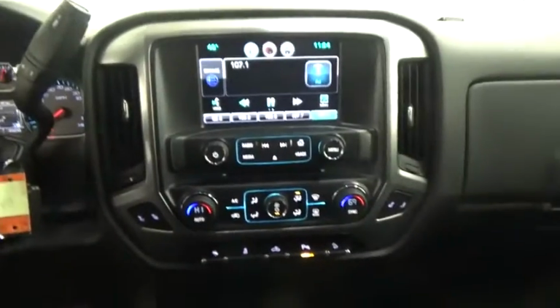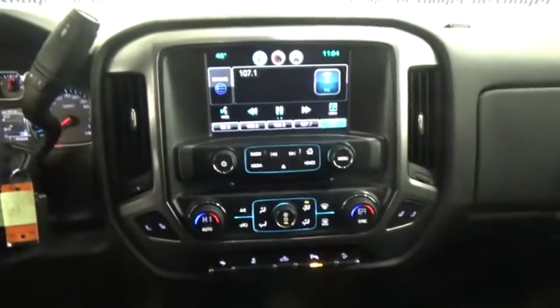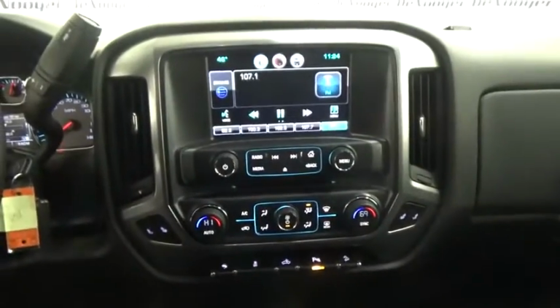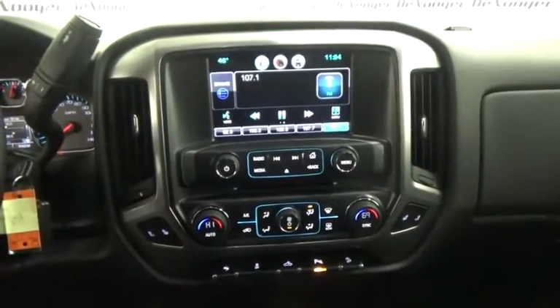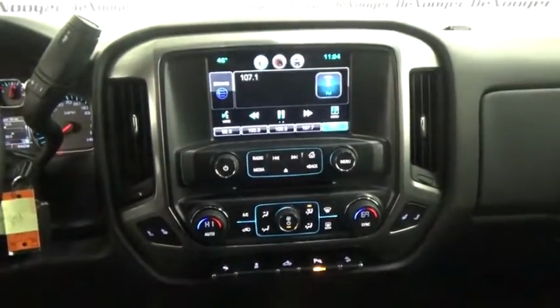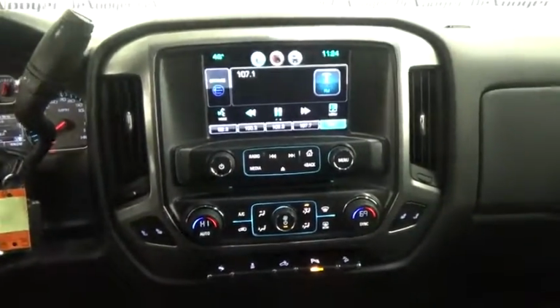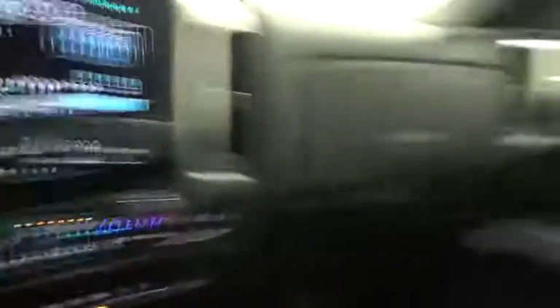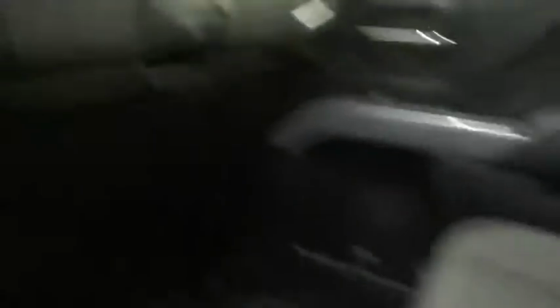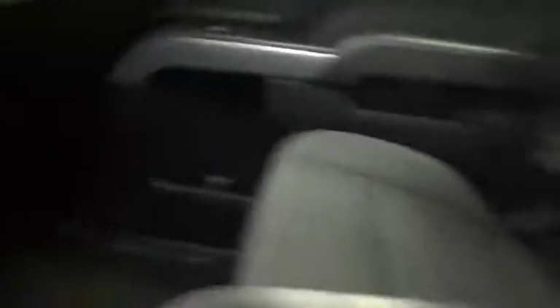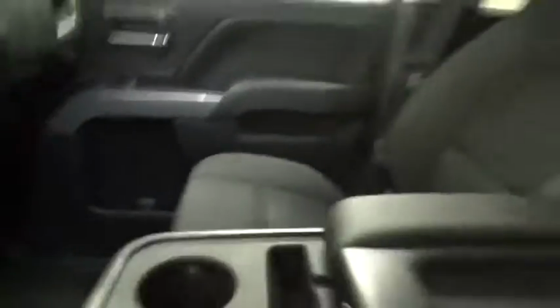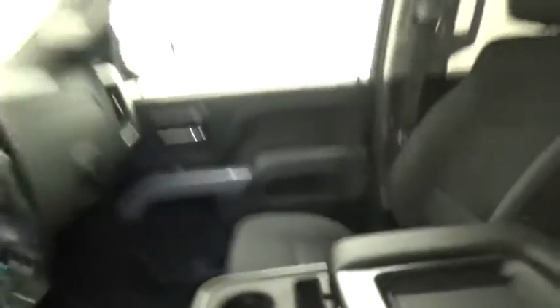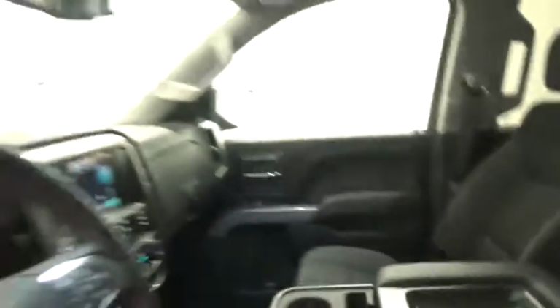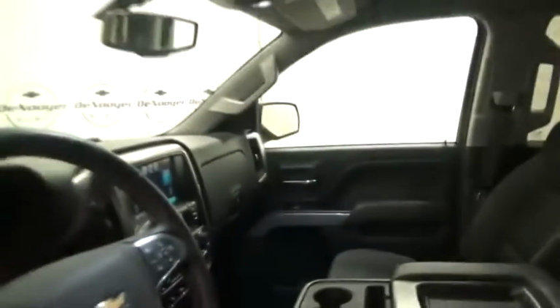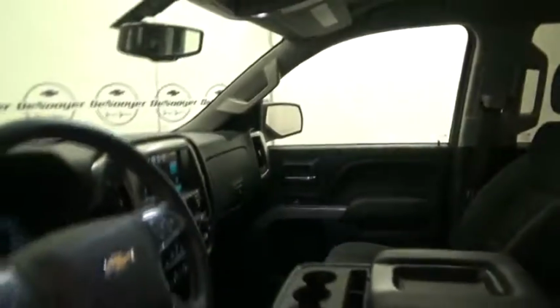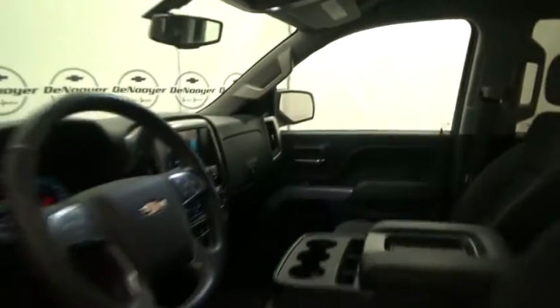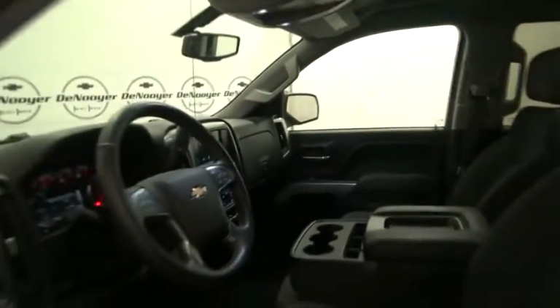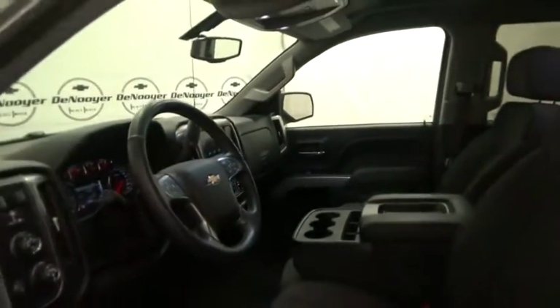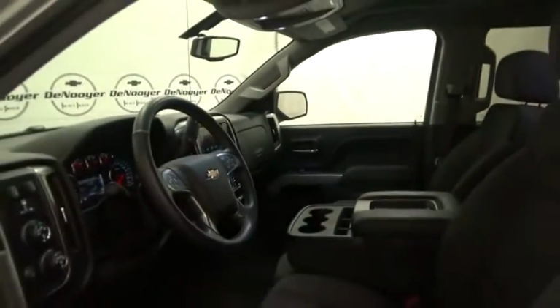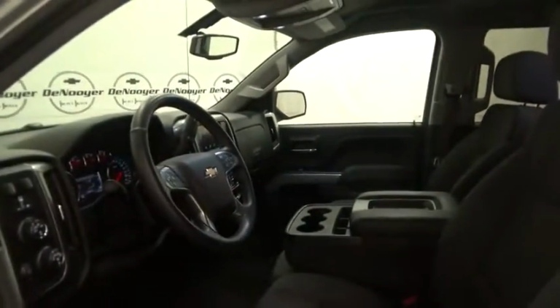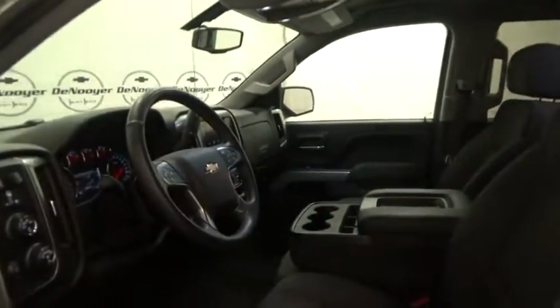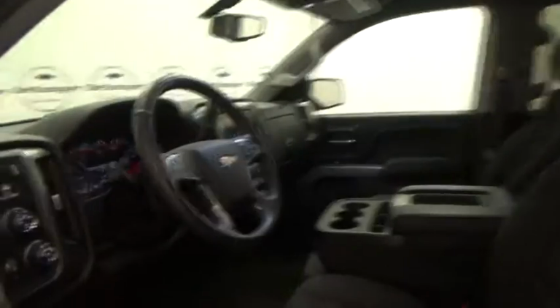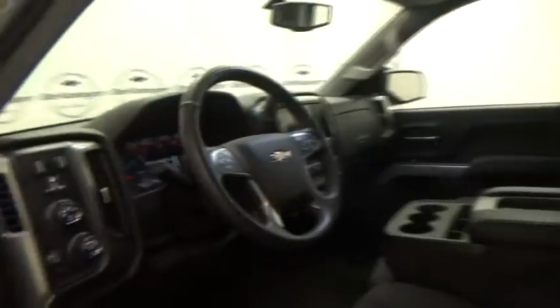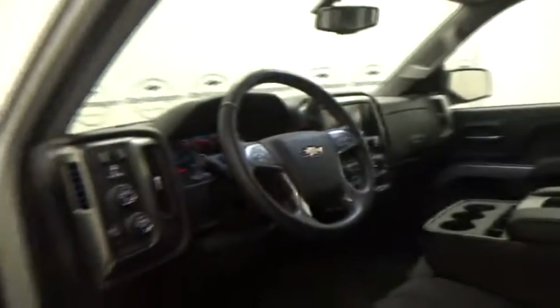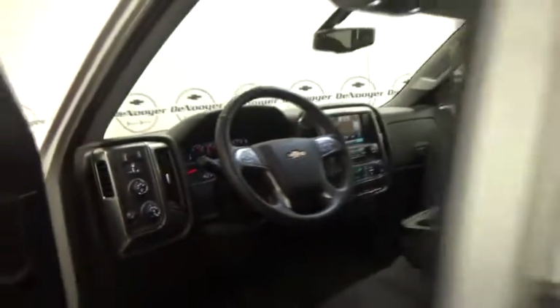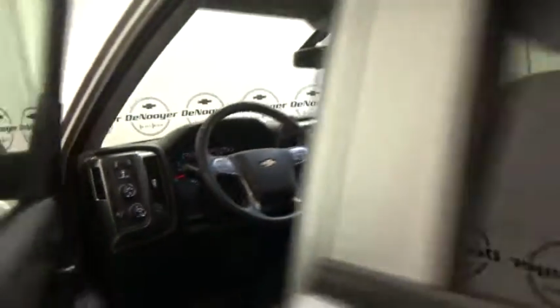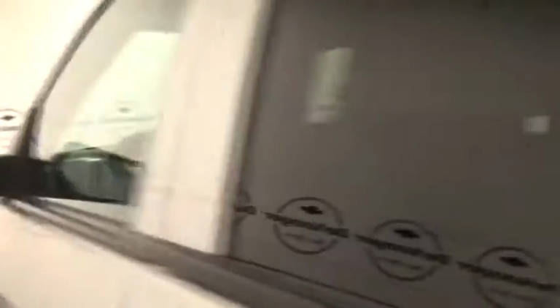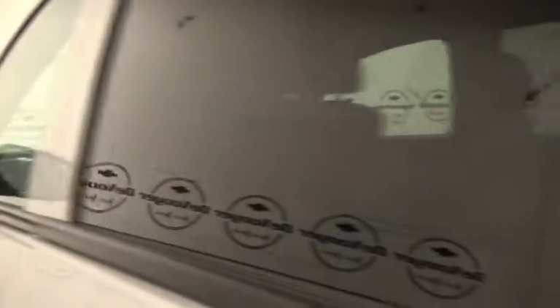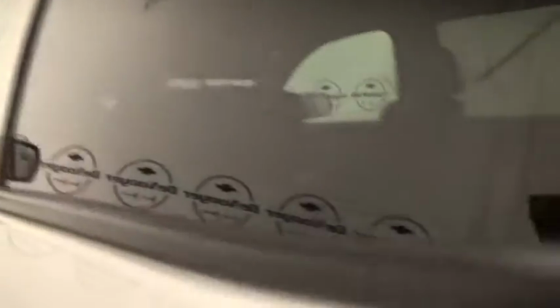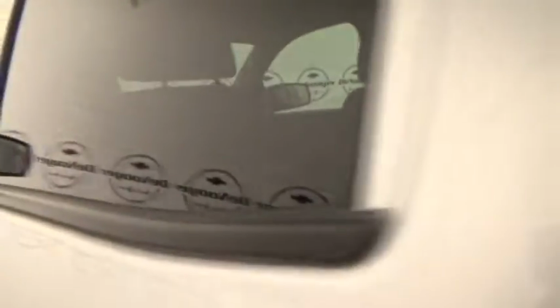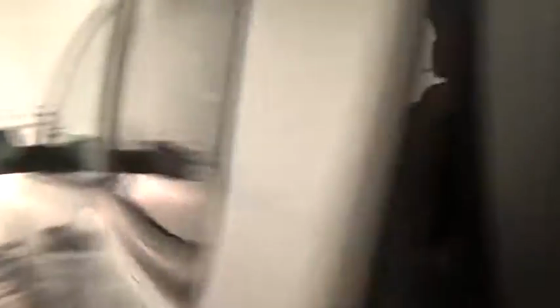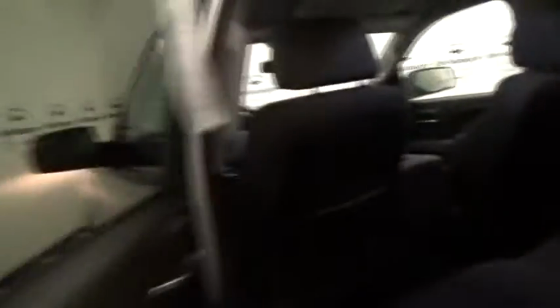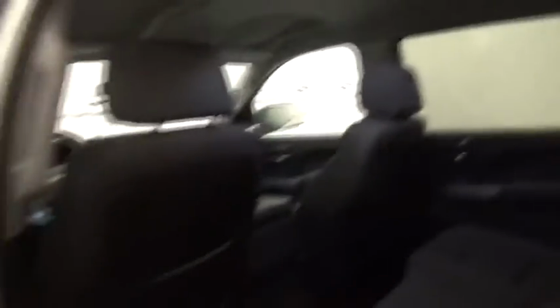Tachometer, brake assist, panic alarm, overhead console, remote keyless entry, front reading lamps, driver vanity mirror.